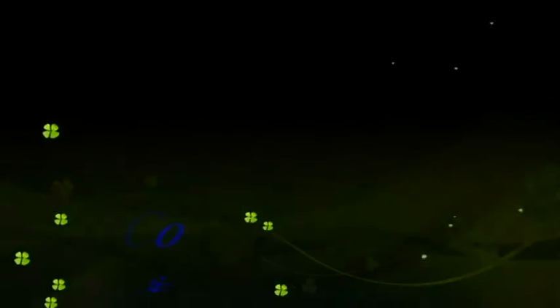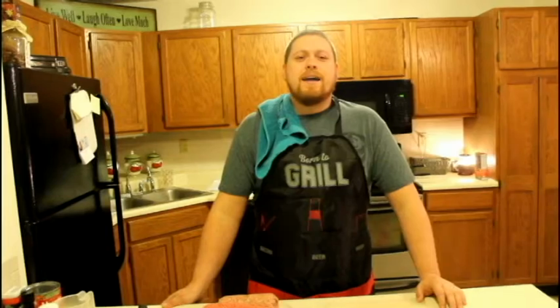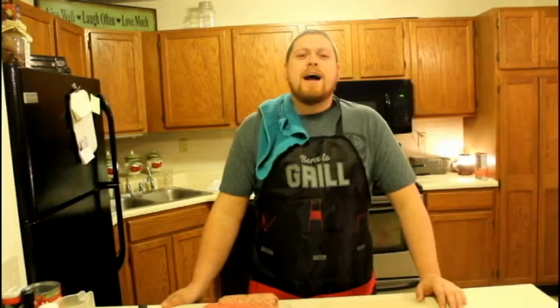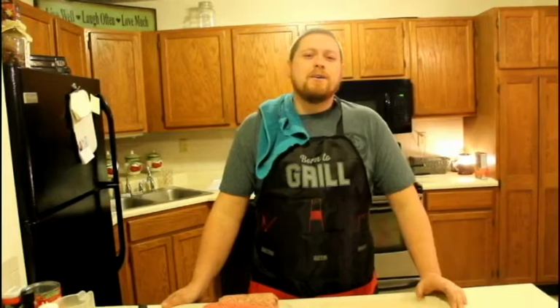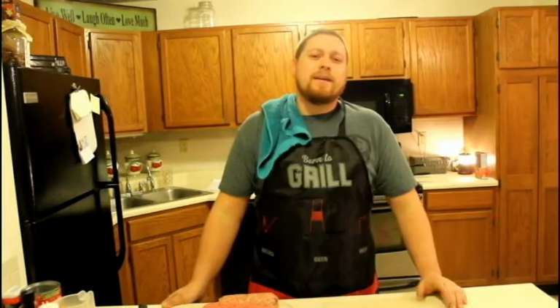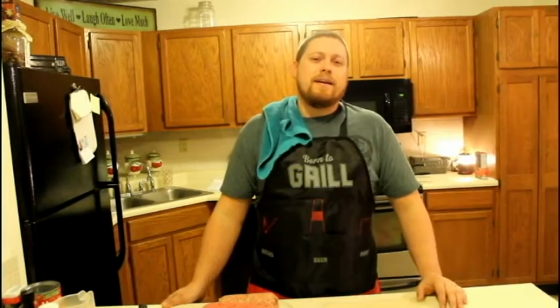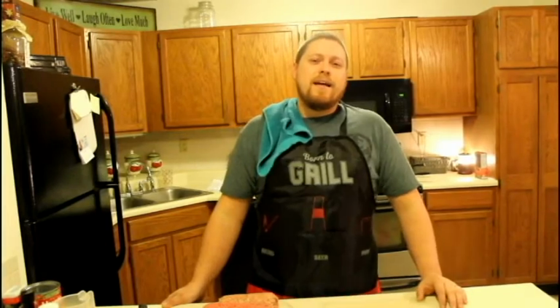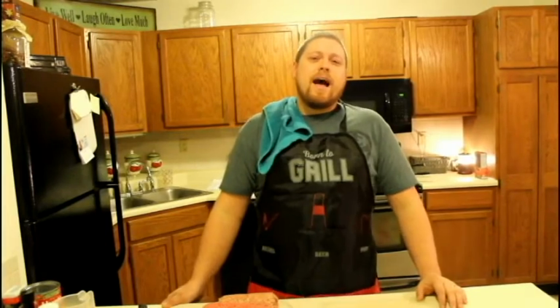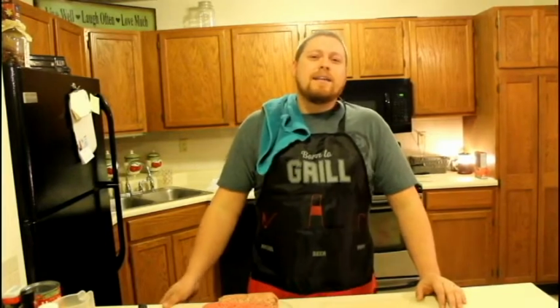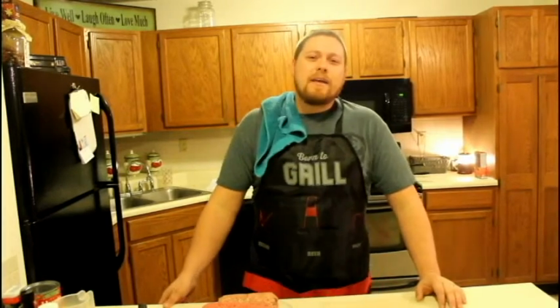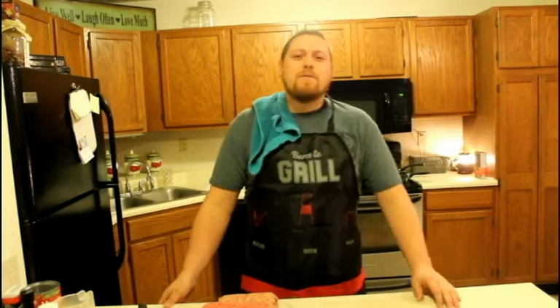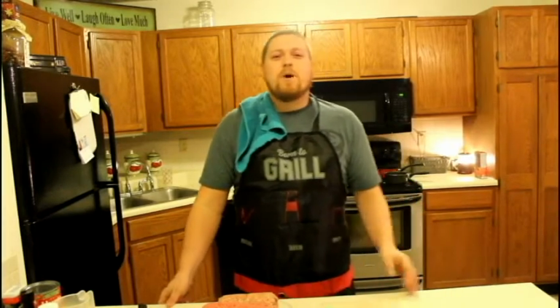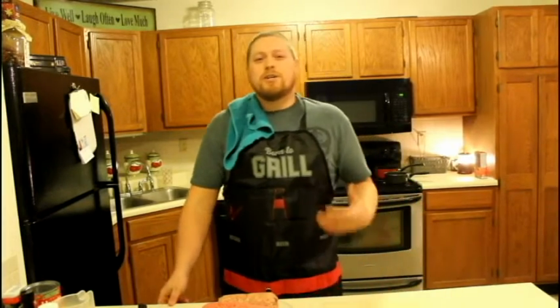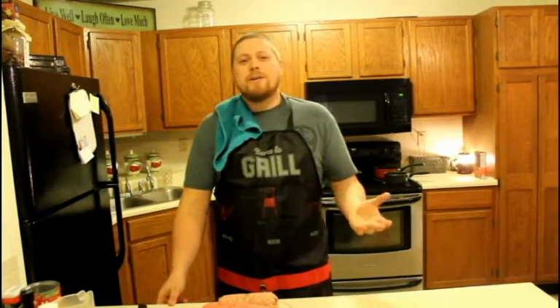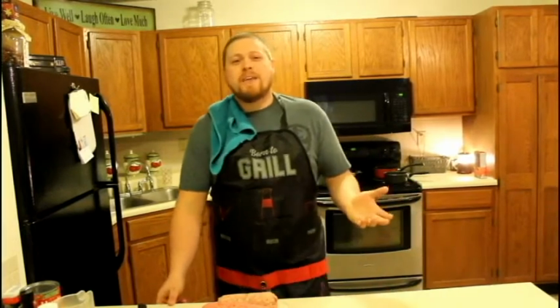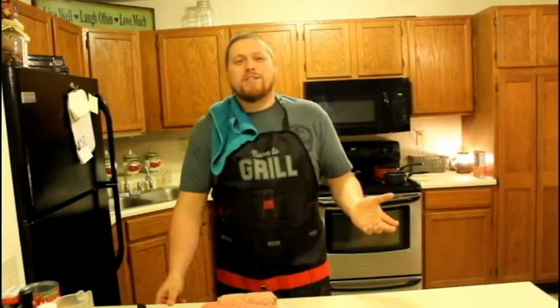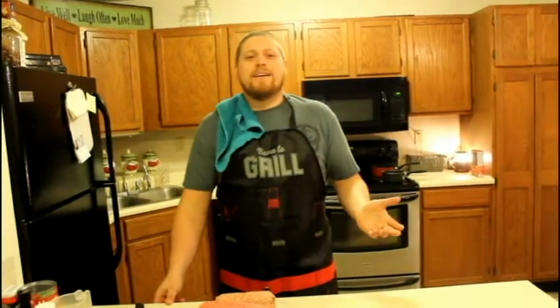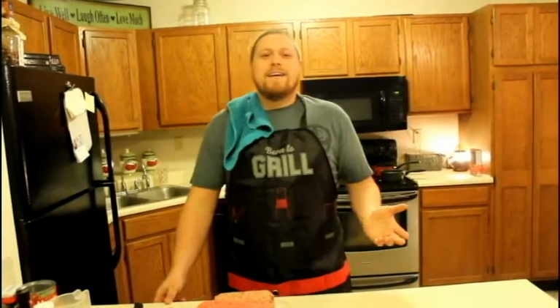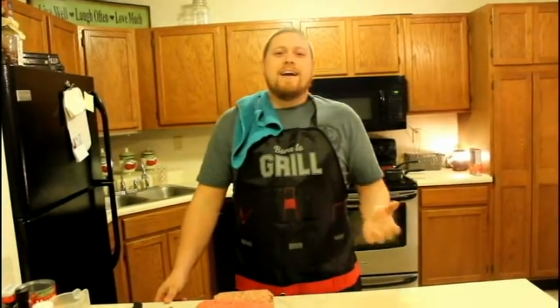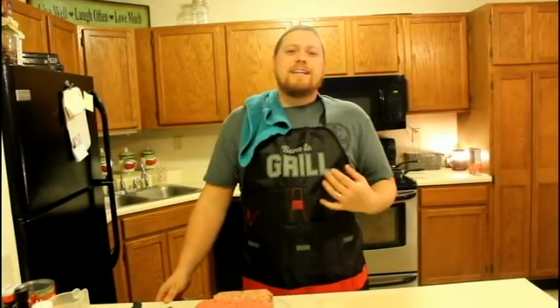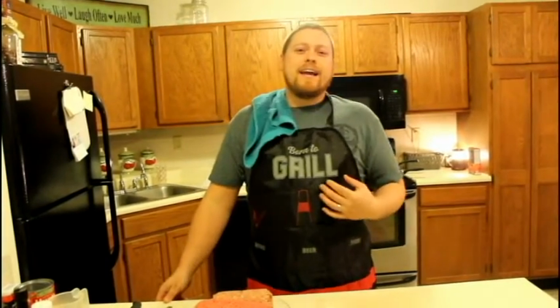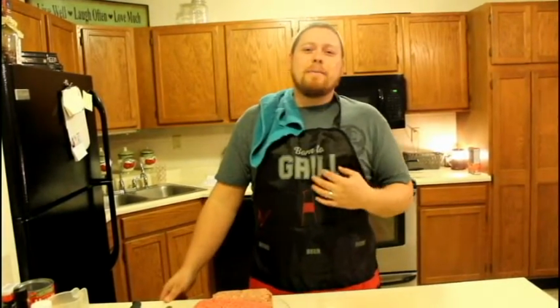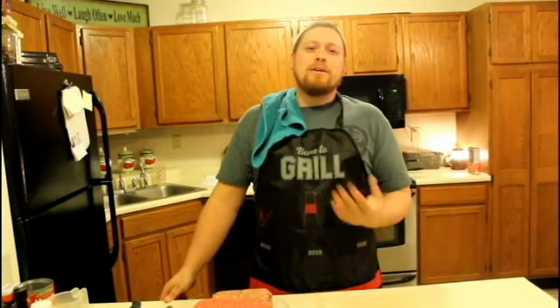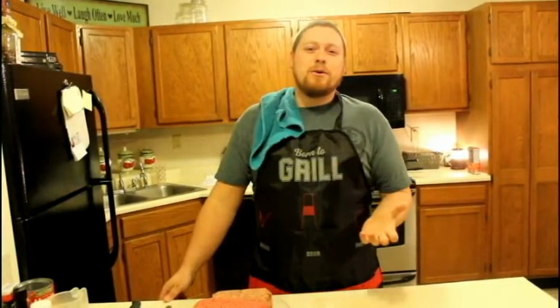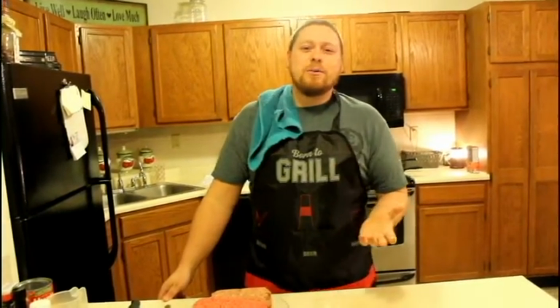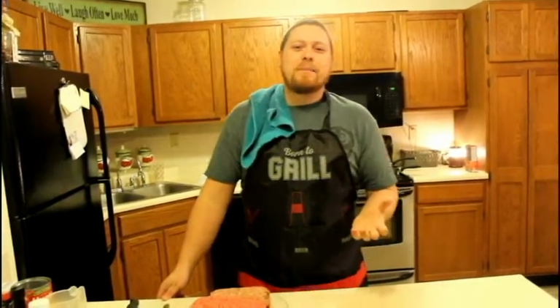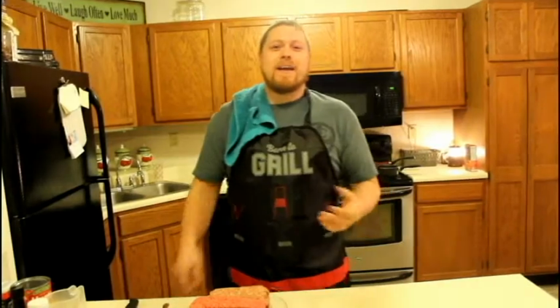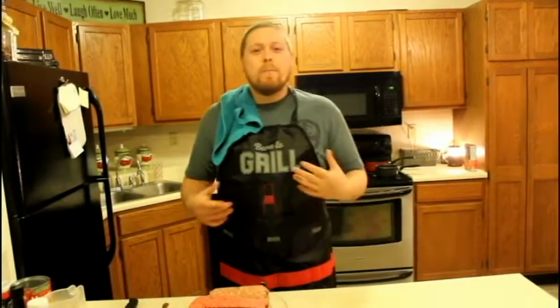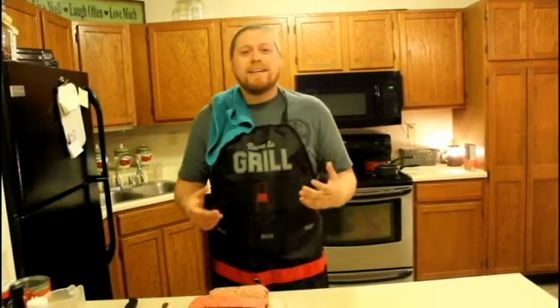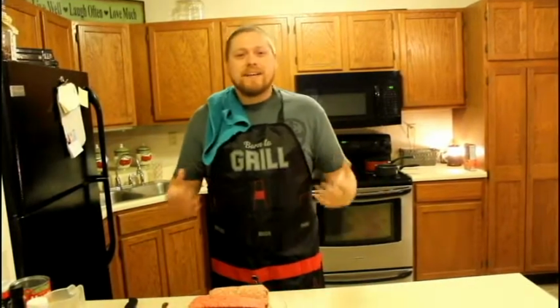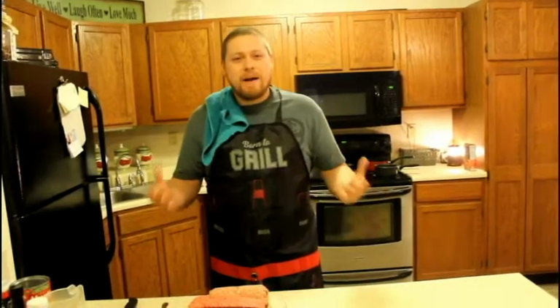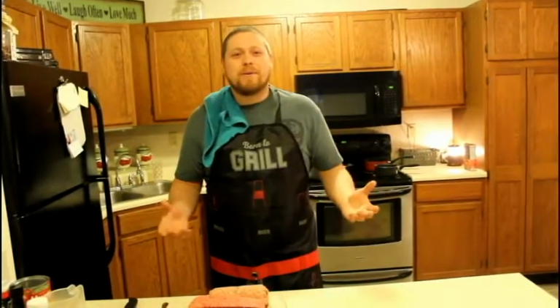Hi, how are you doing today? I'd like to thank you for watching Cooking with KJ. Today I'm going to be showing you how to make homemade stuffed peppers.